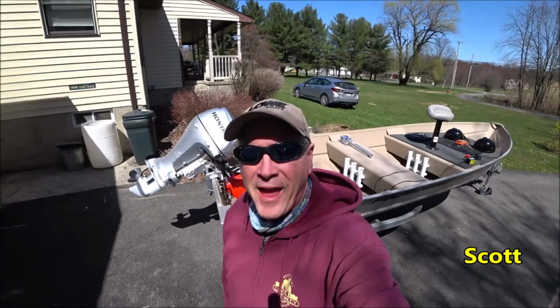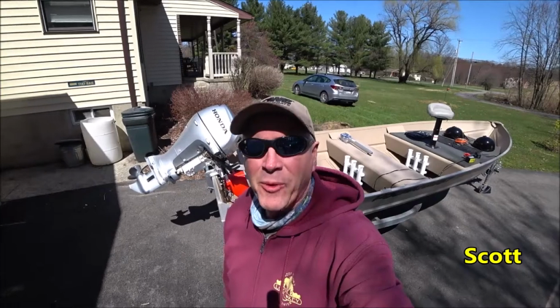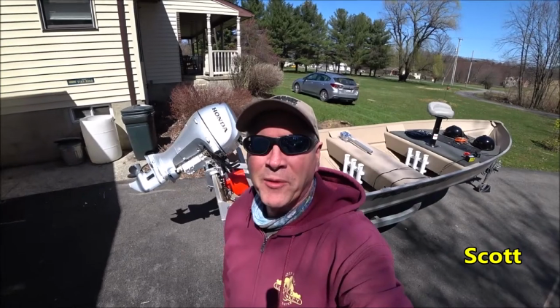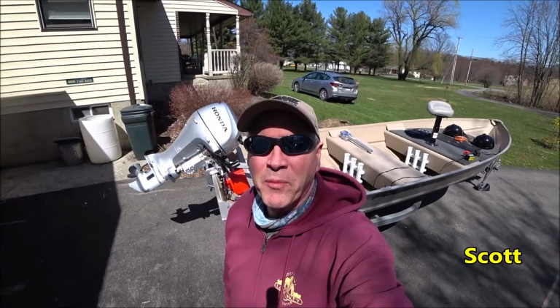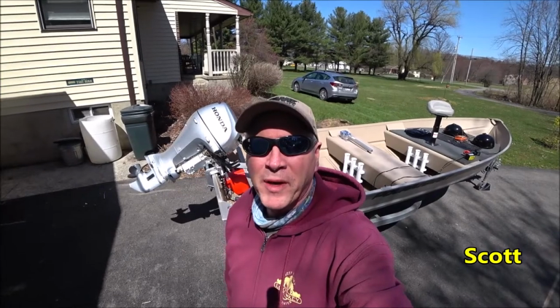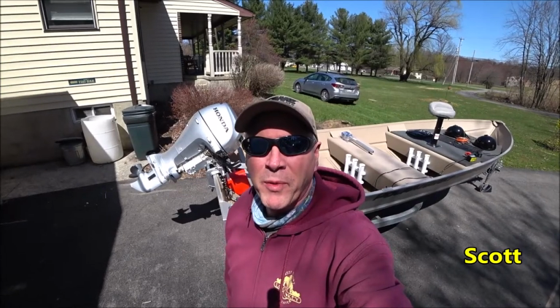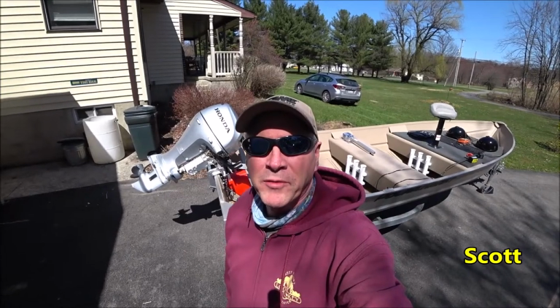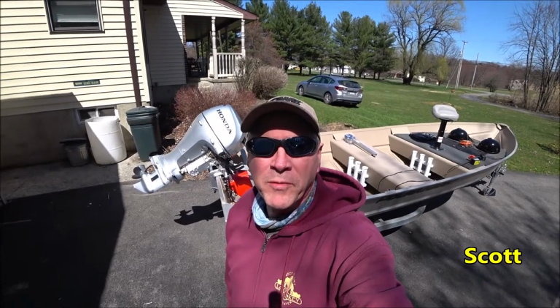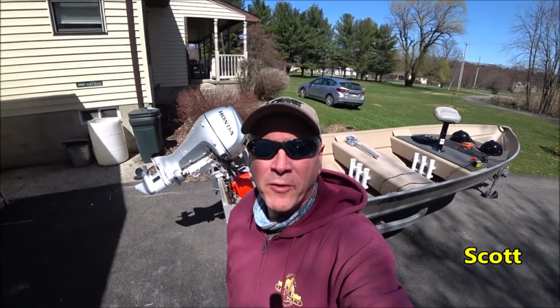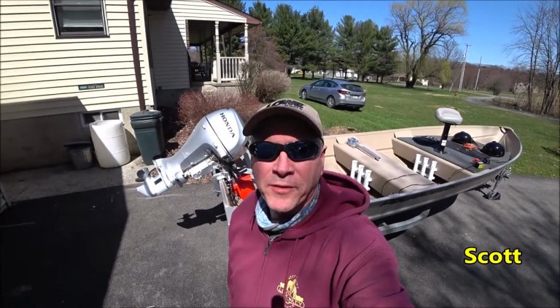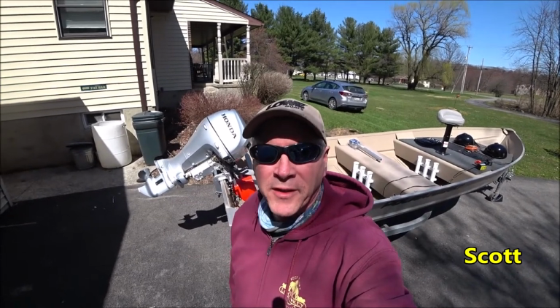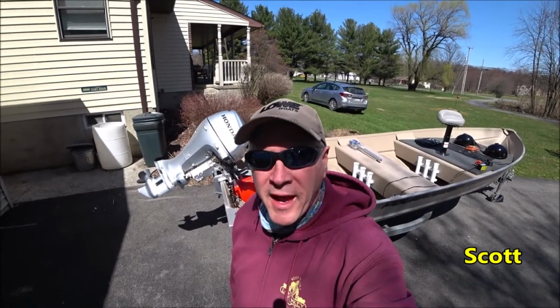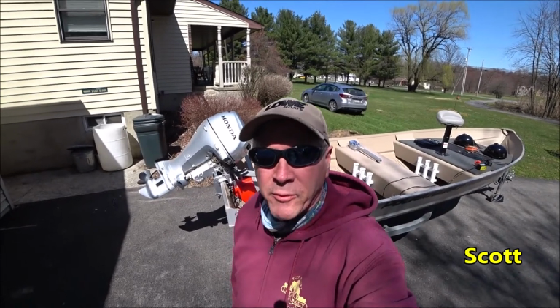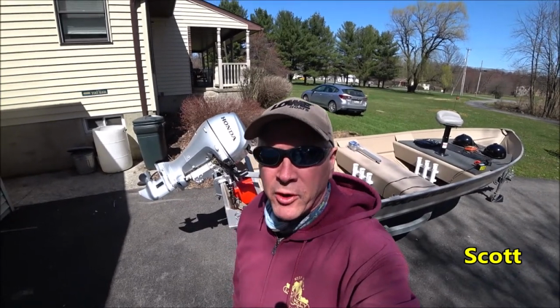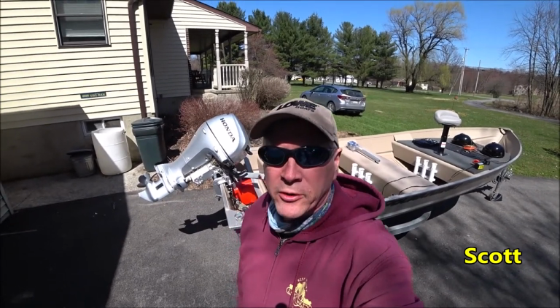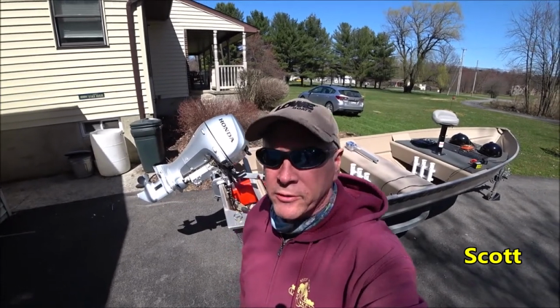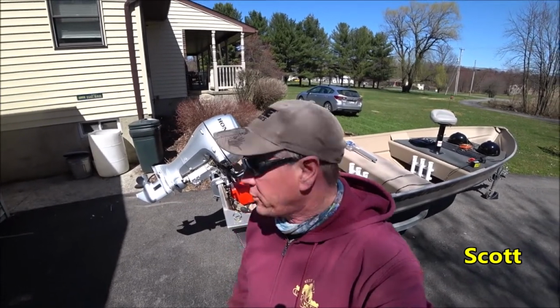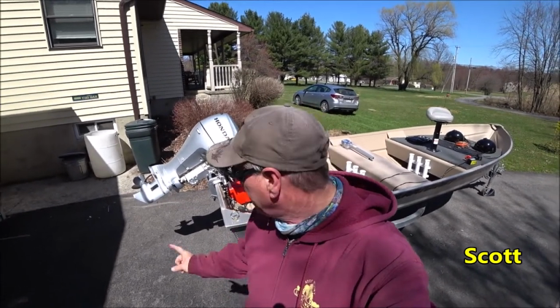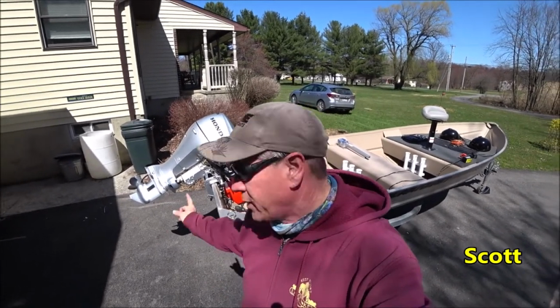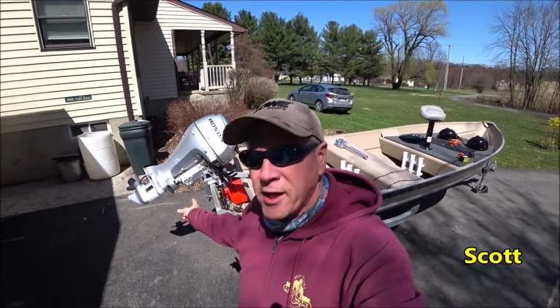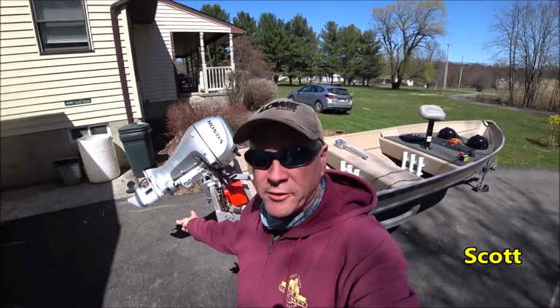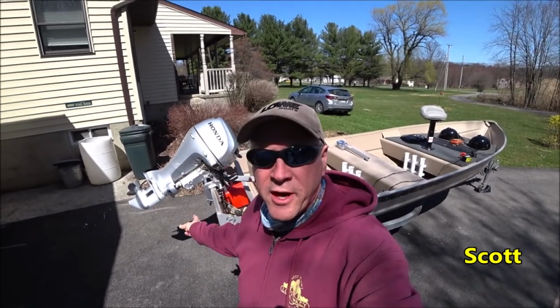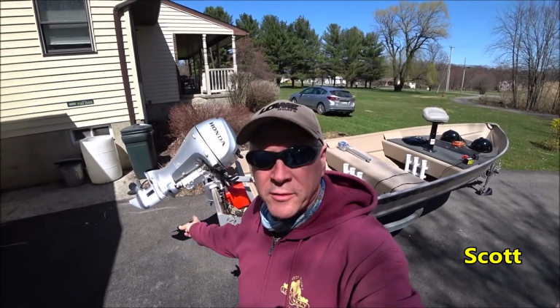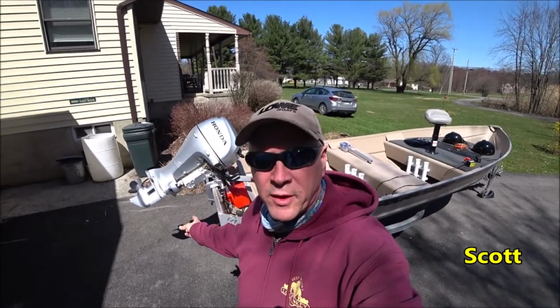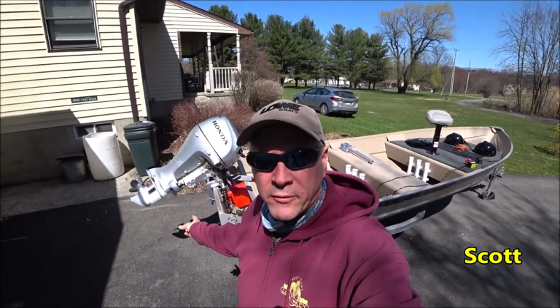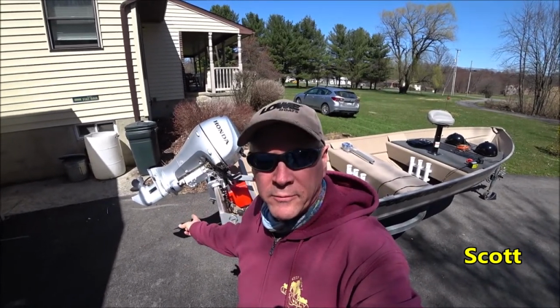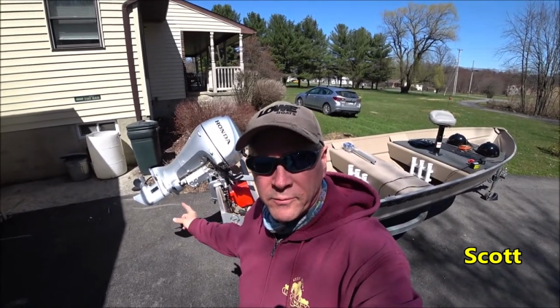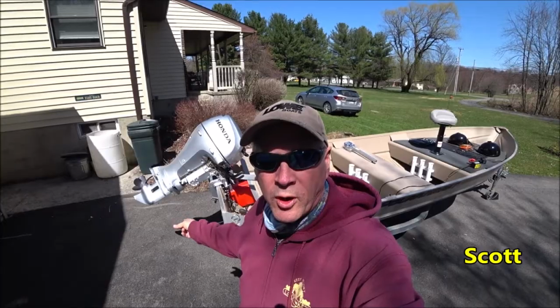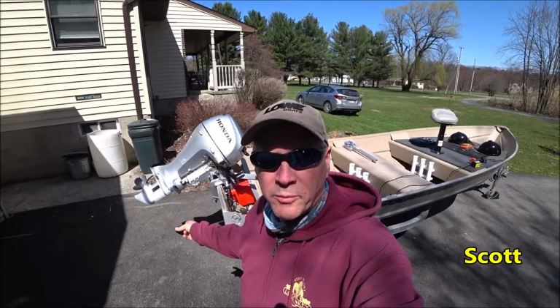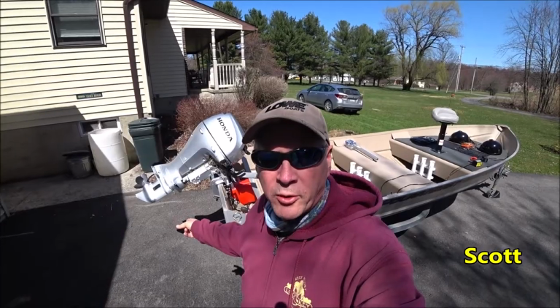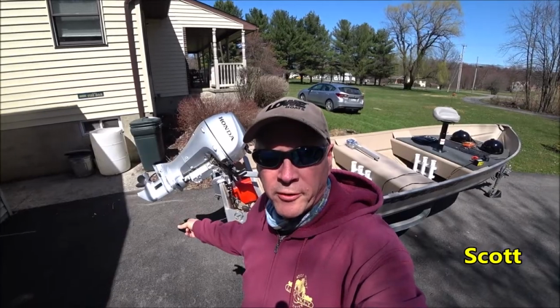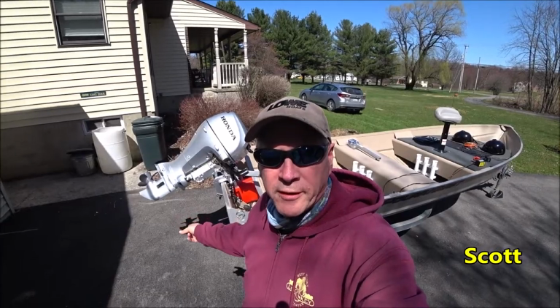Hey, welcome to Bikes, Boats, and Bivouacs. Today we're going to install a transom saver on the PolarCraft.